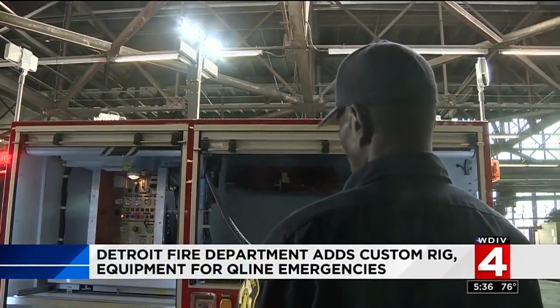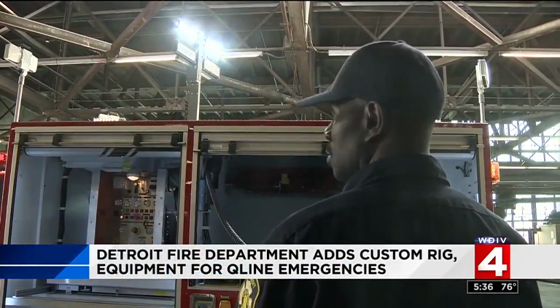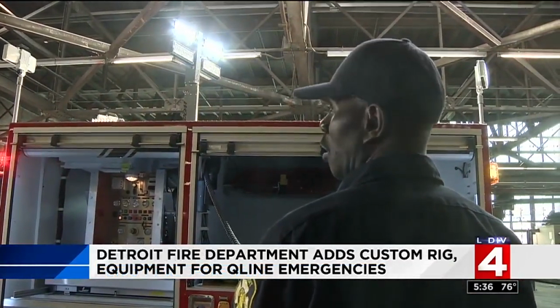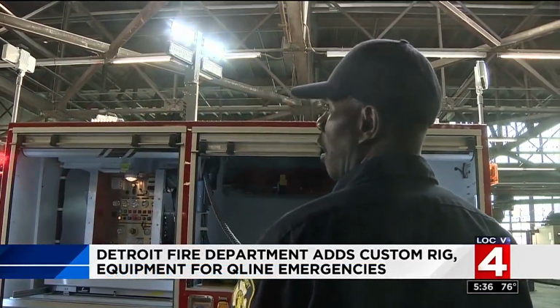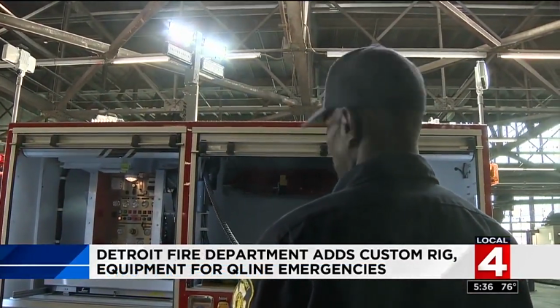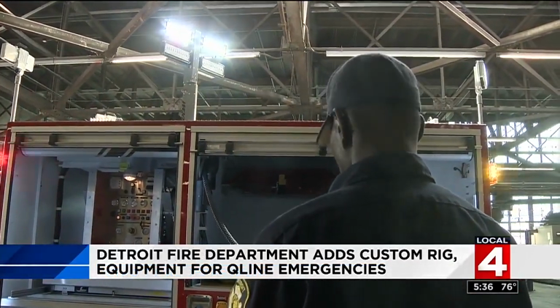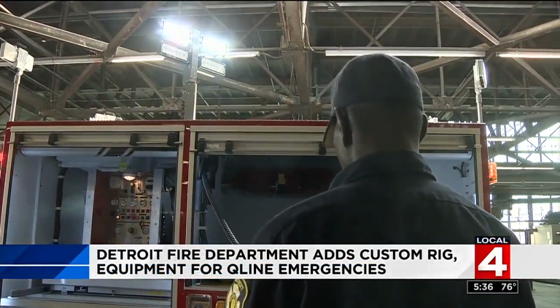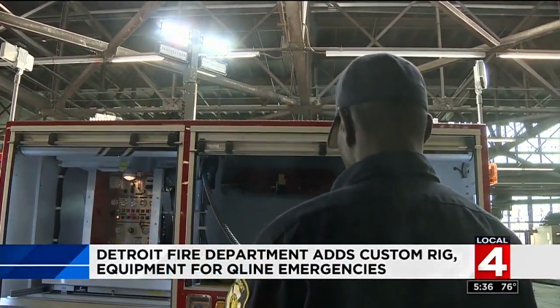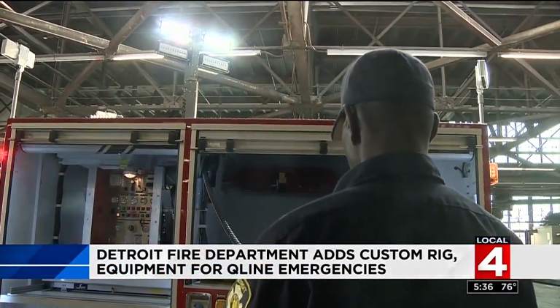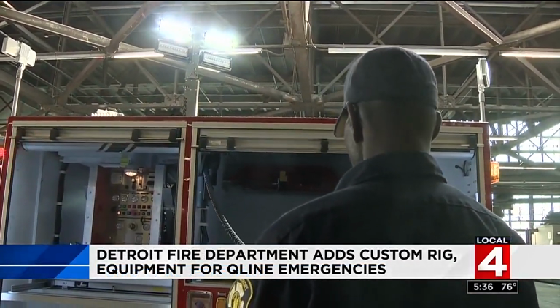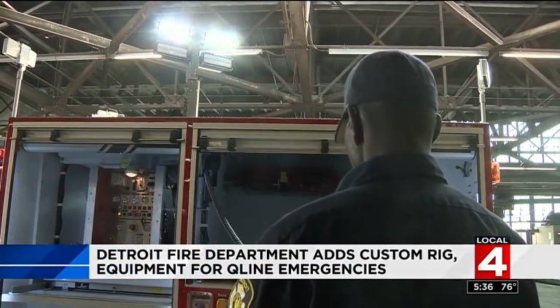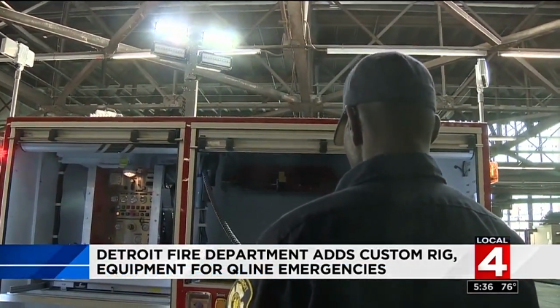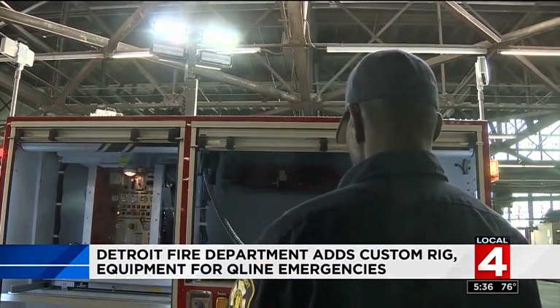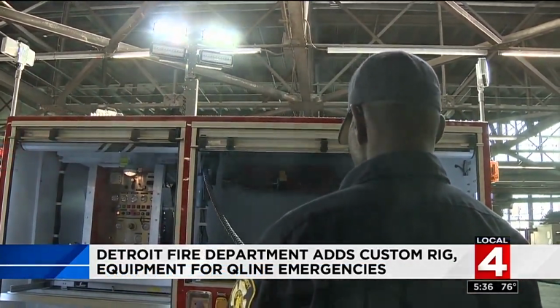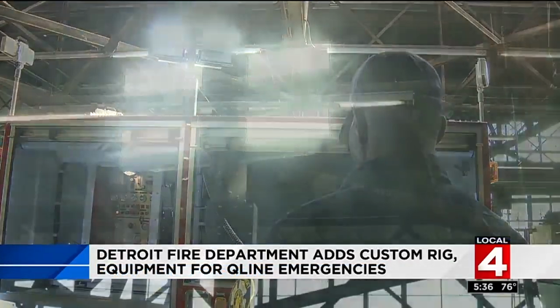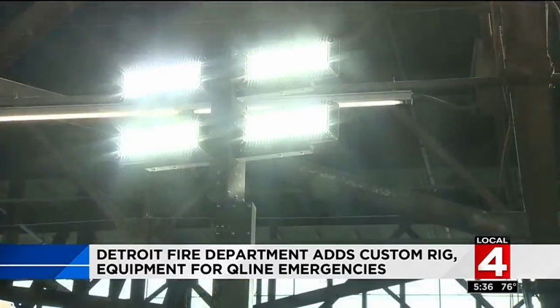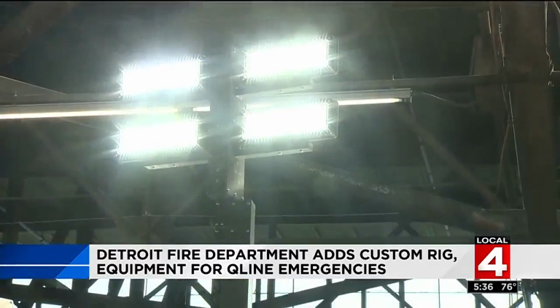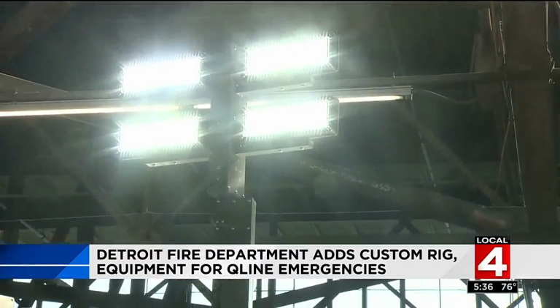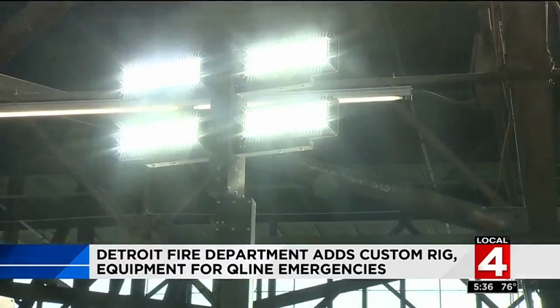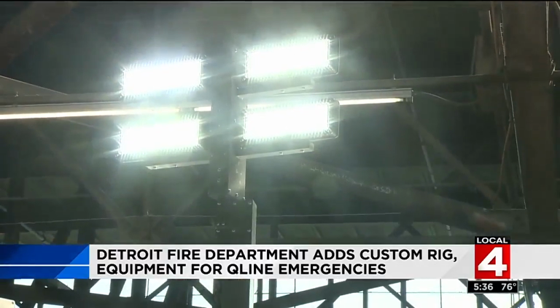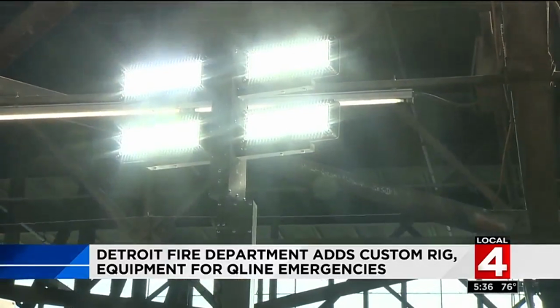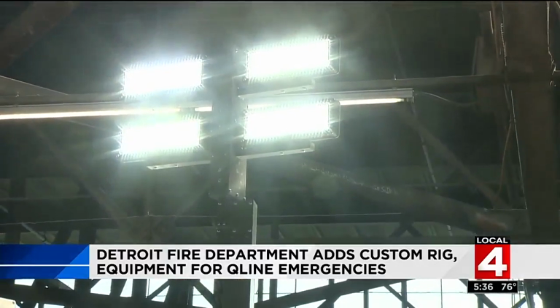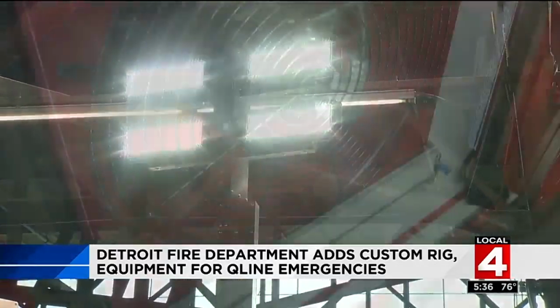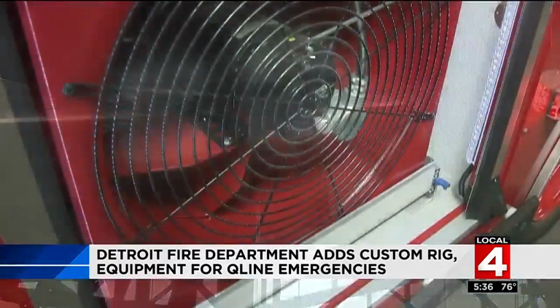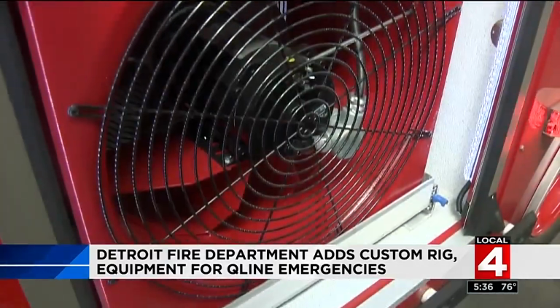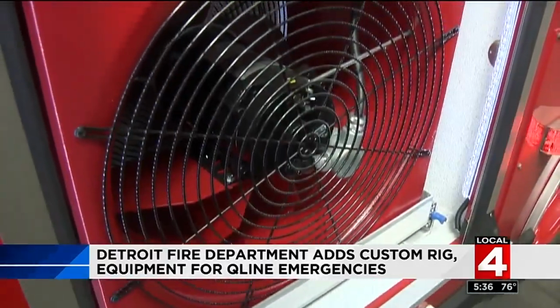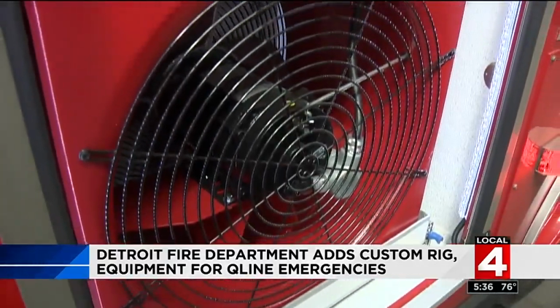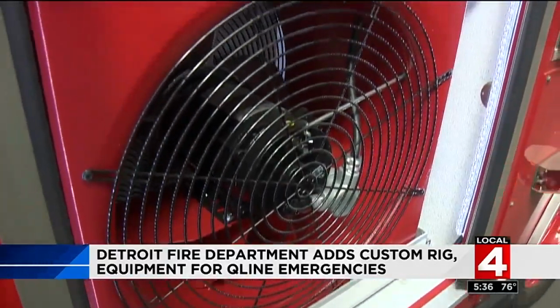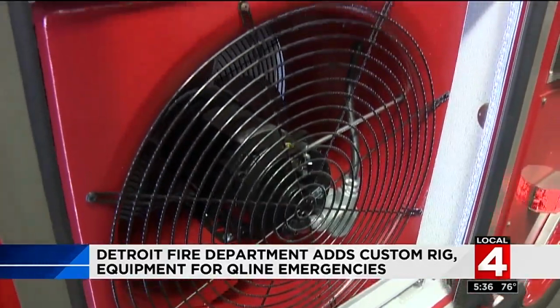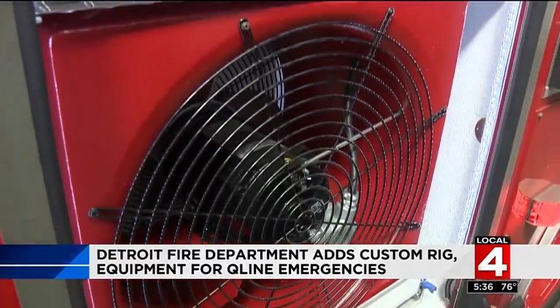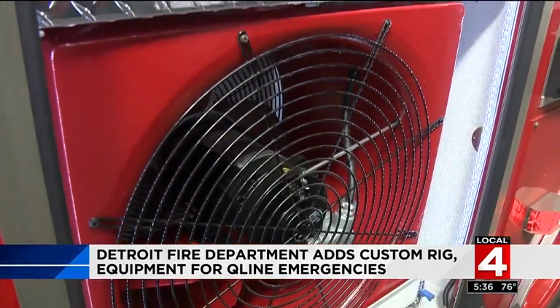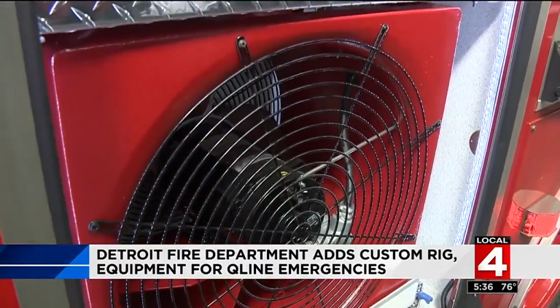There's also an extremely bright, extendable light tower to help at night, and even an explosion-proof smoke fan.